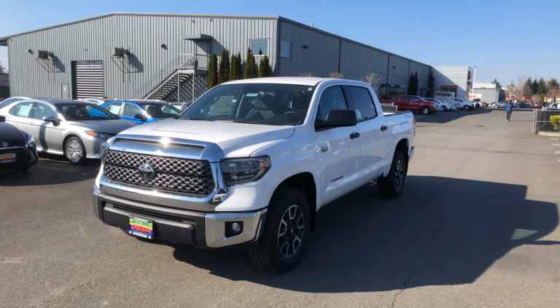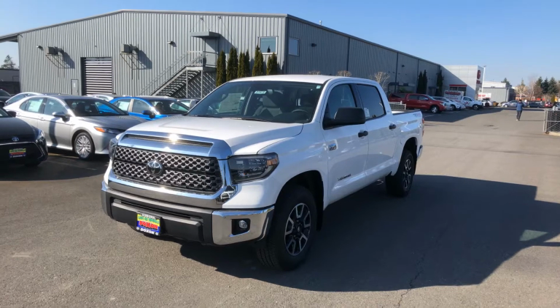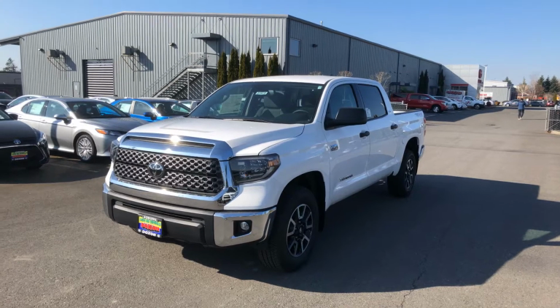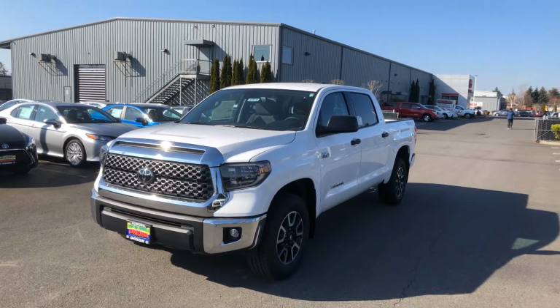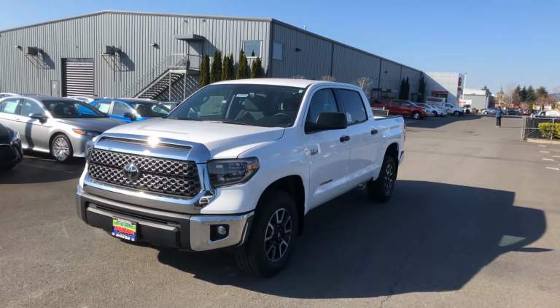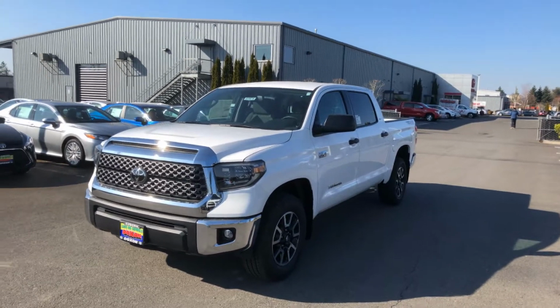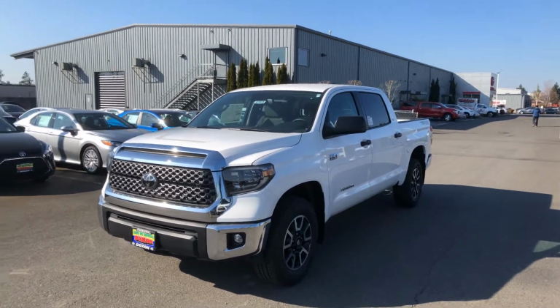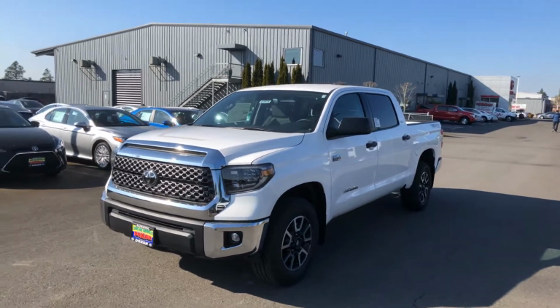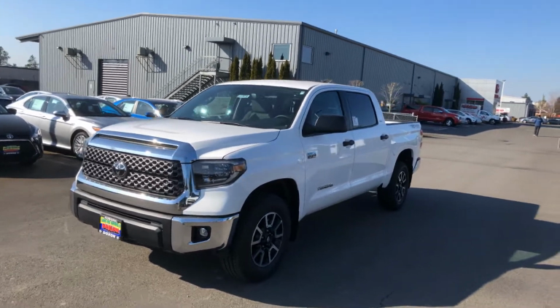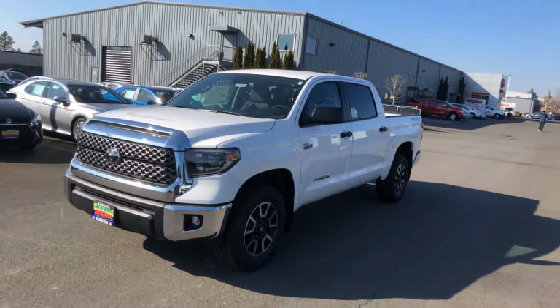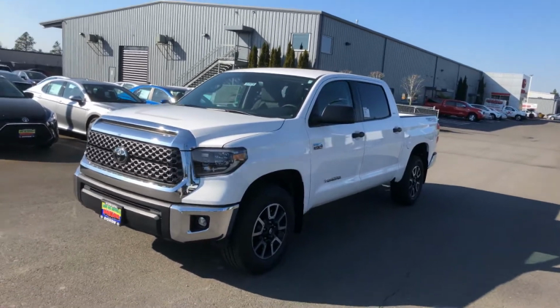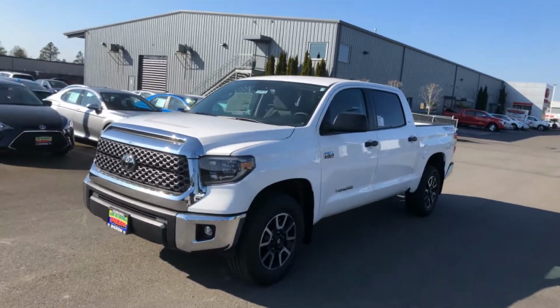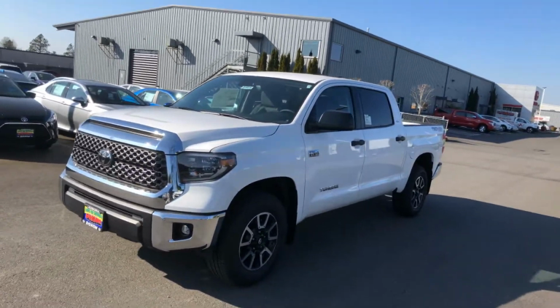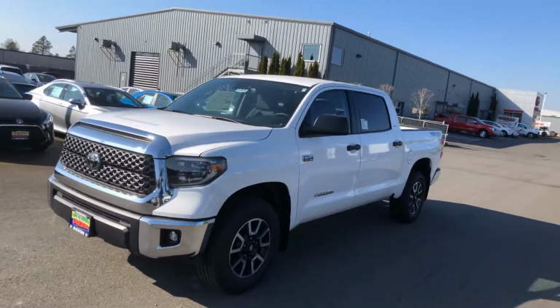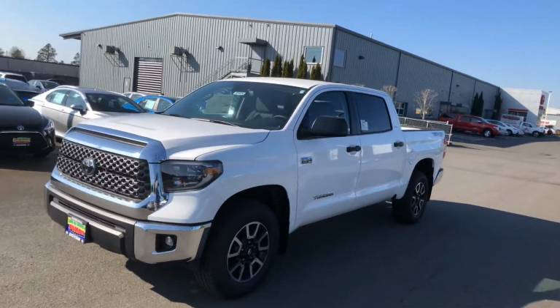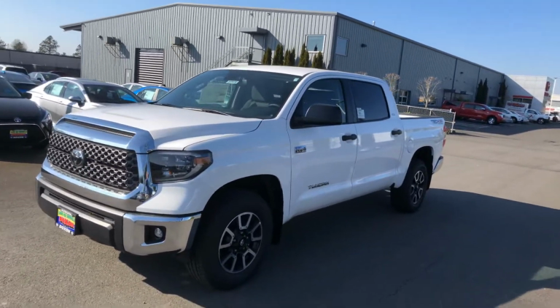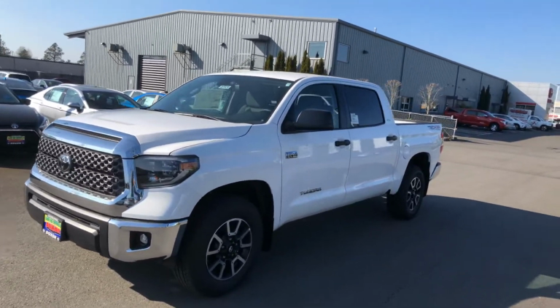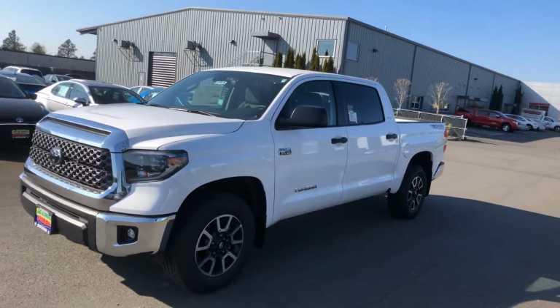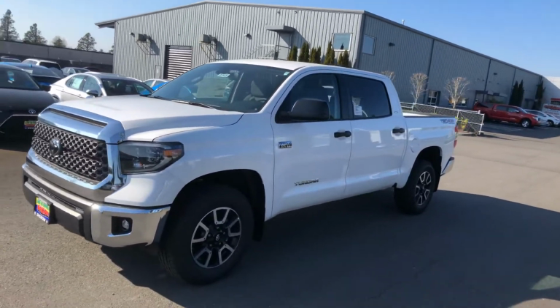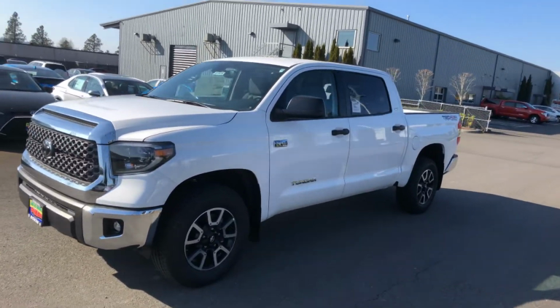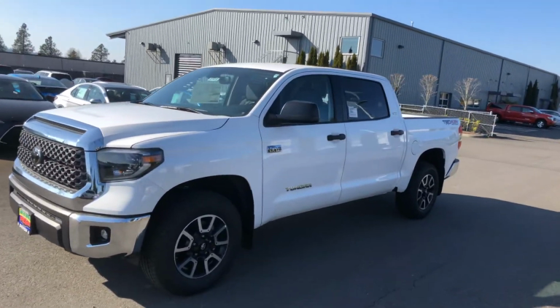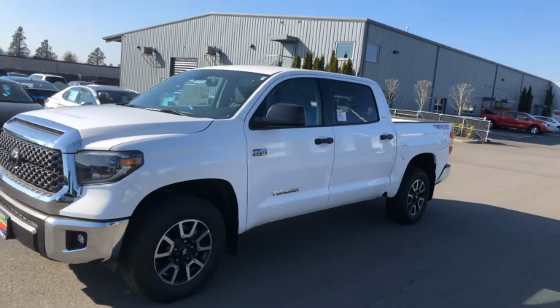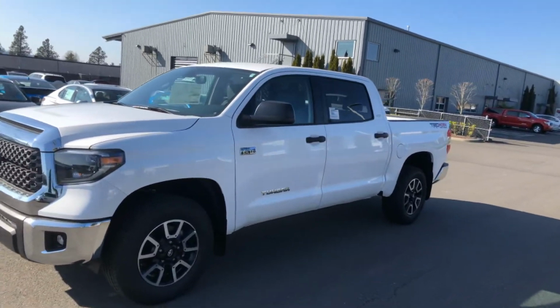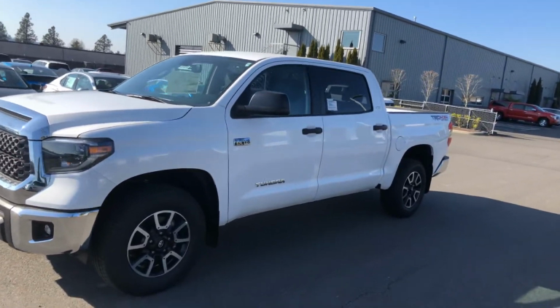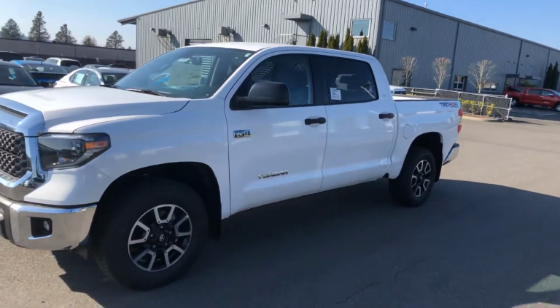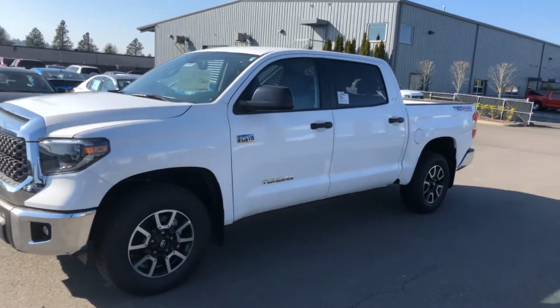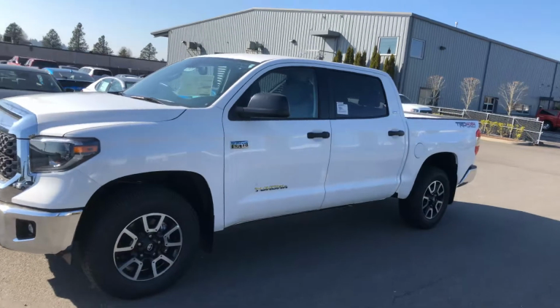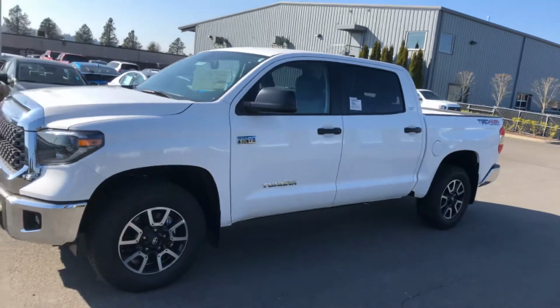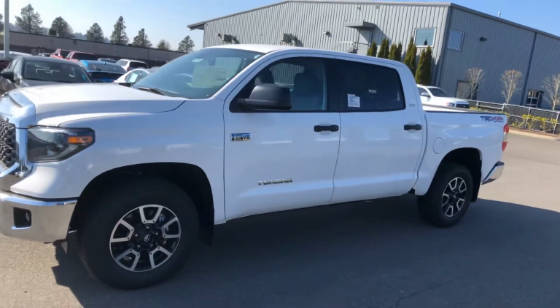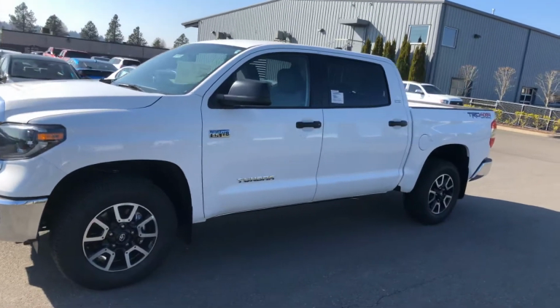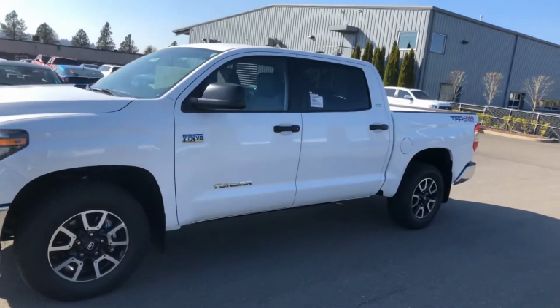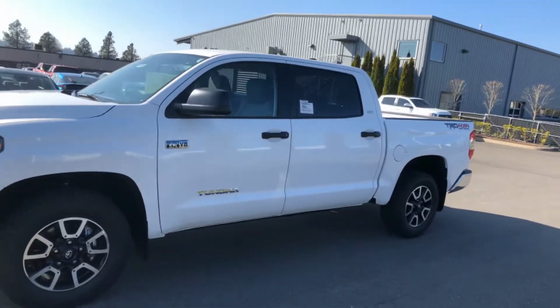Hi Brady, it's Ken Thompson from Docs Toyota. I just wanted to give you a walk-around video of the Tundra you're interested in.